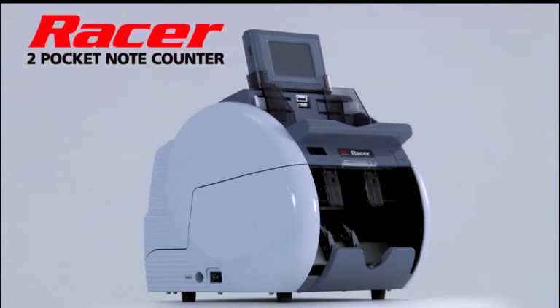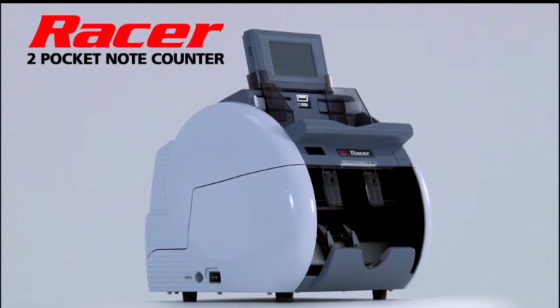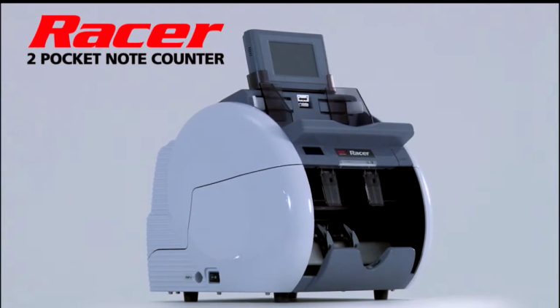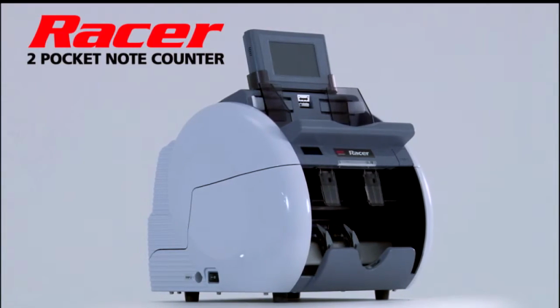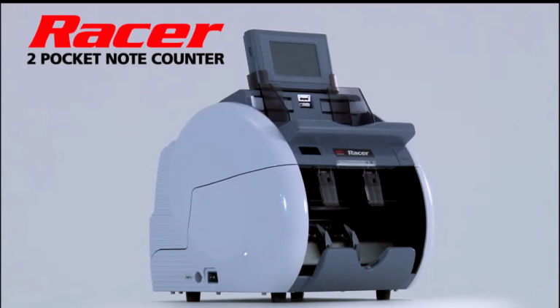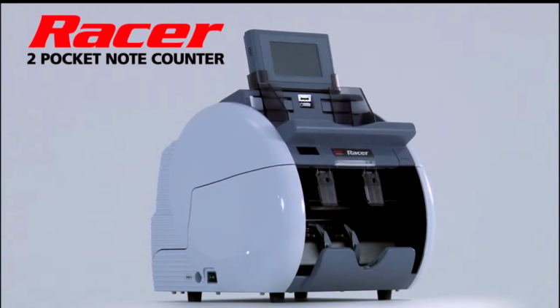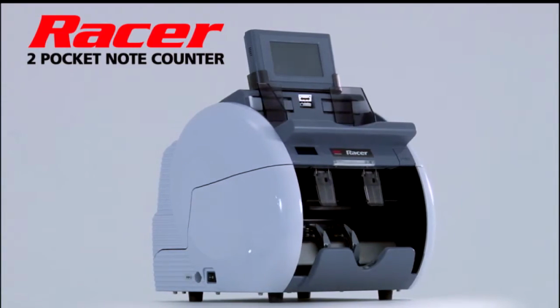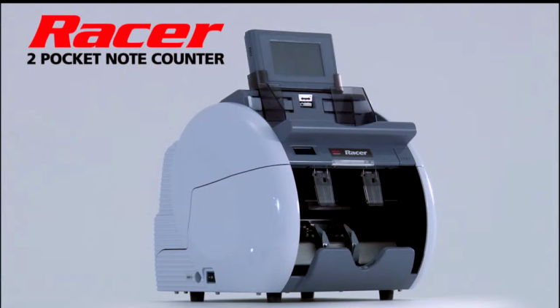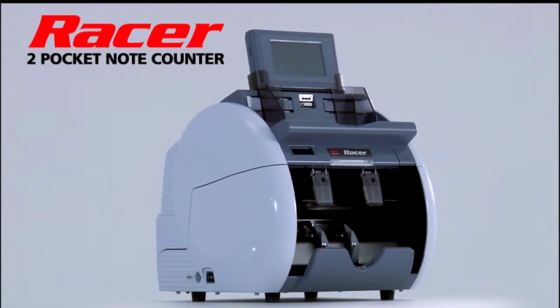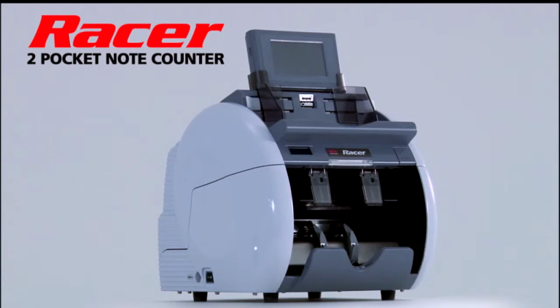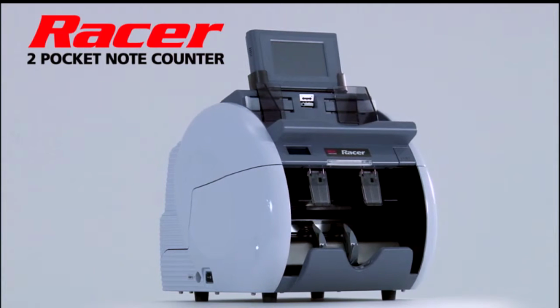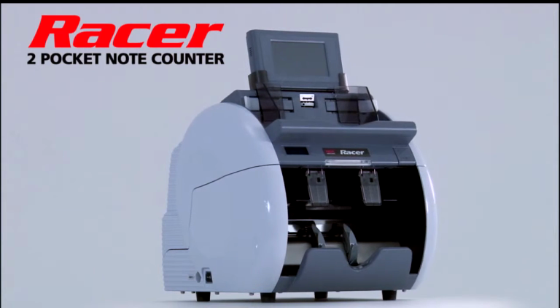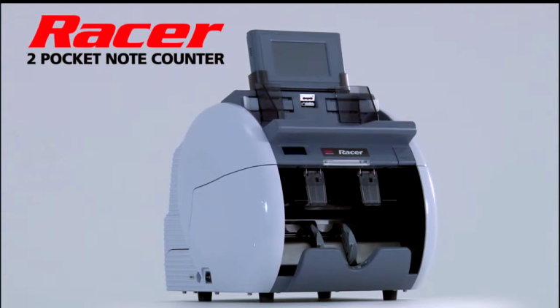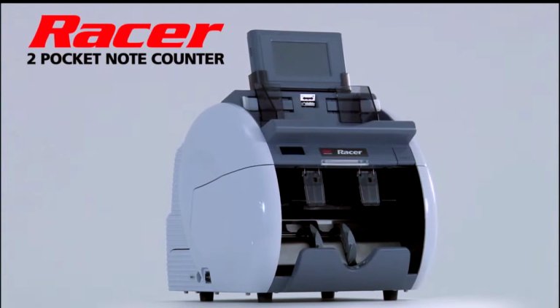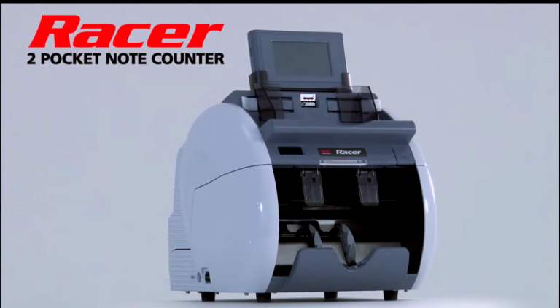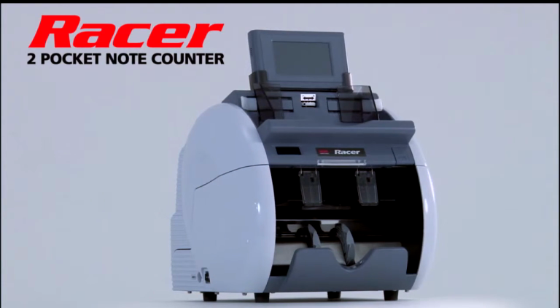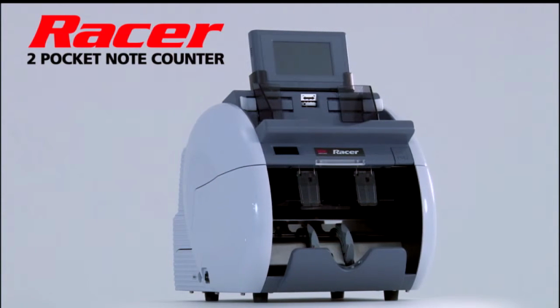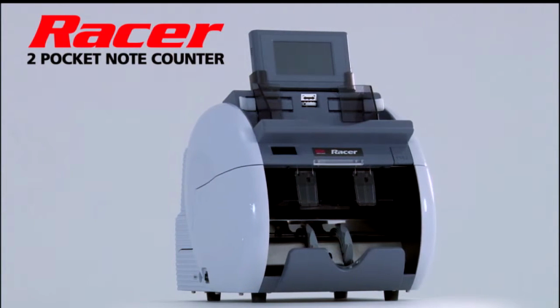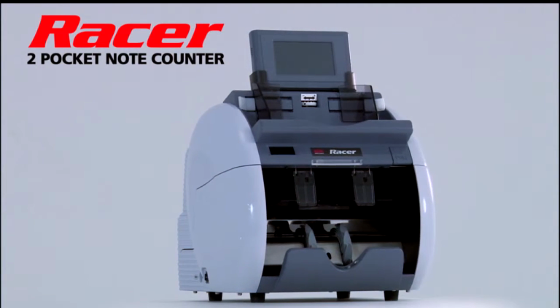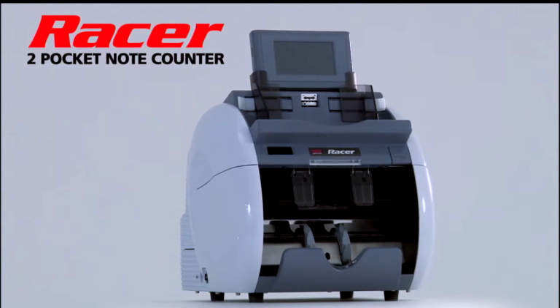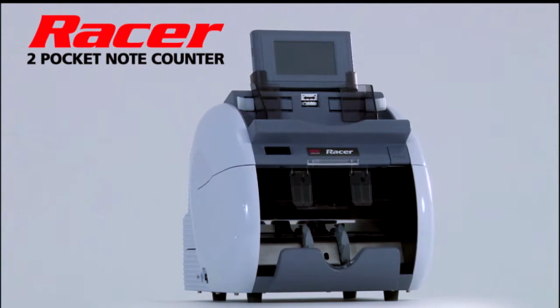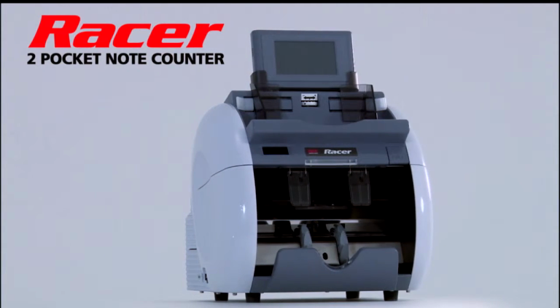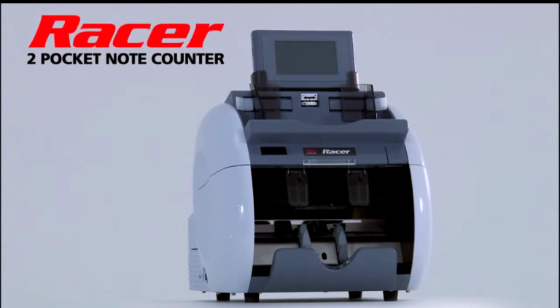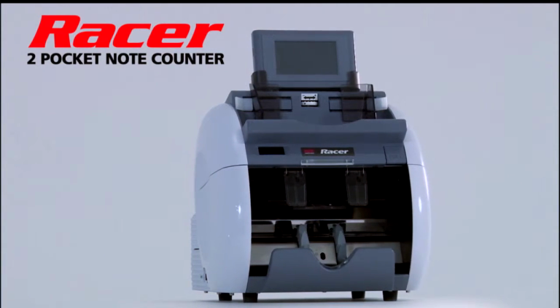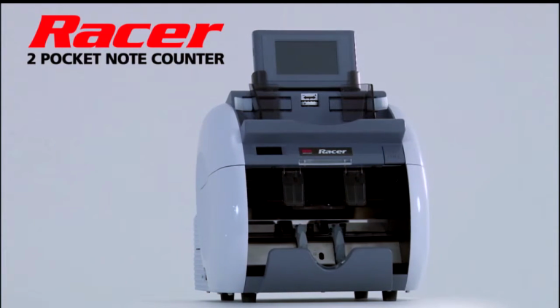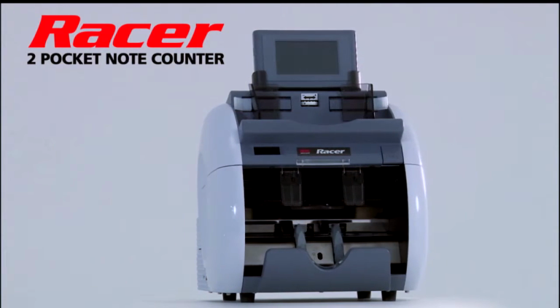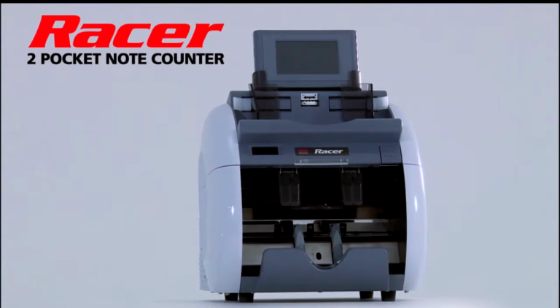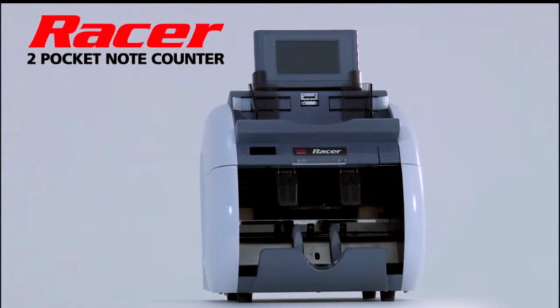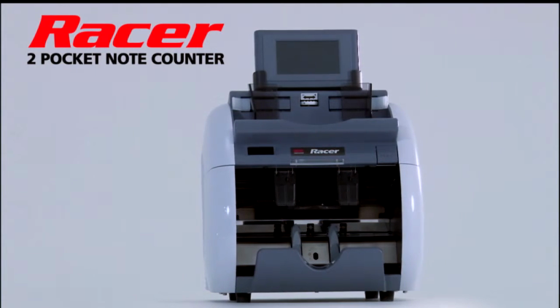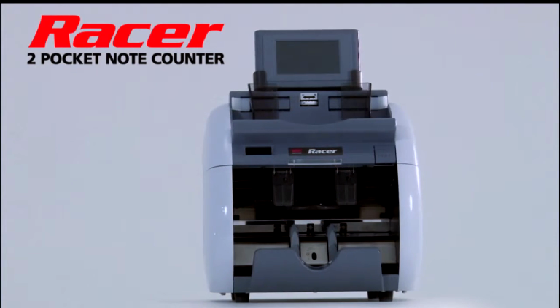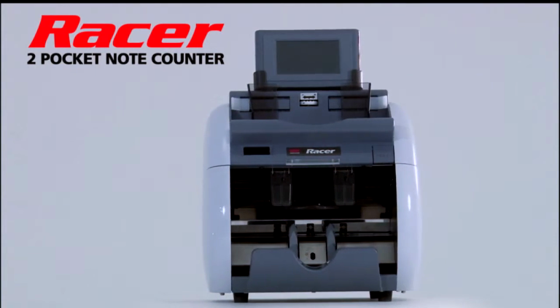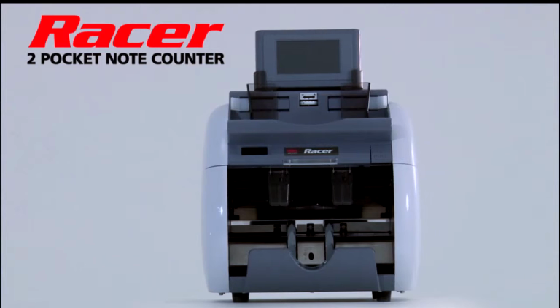This next generation of one-stacker, one-reject pocket machine can provide all you need.